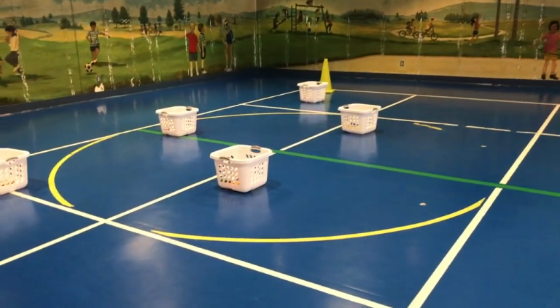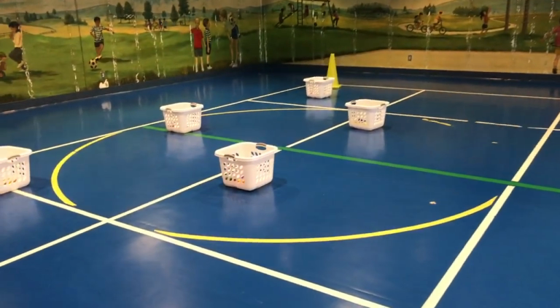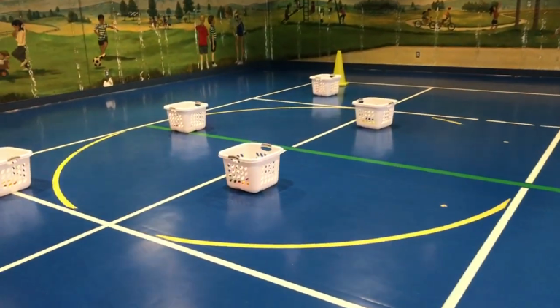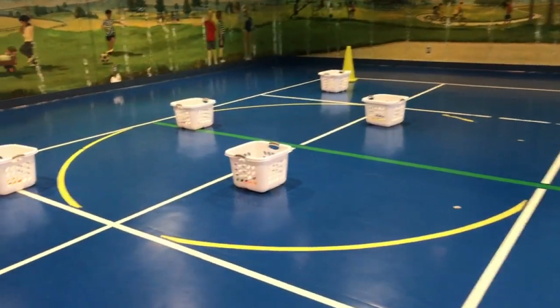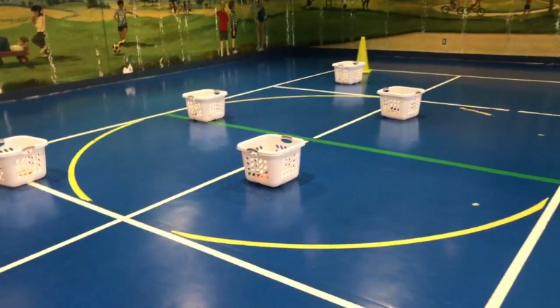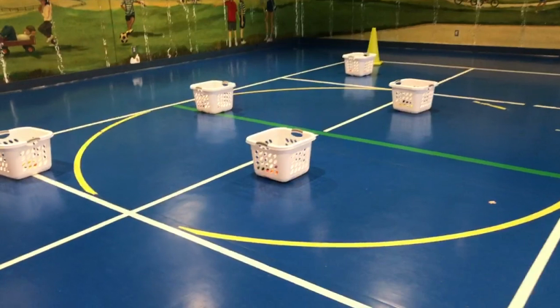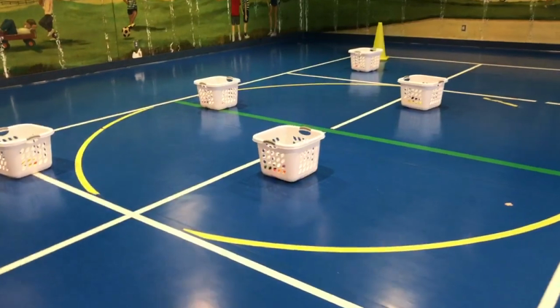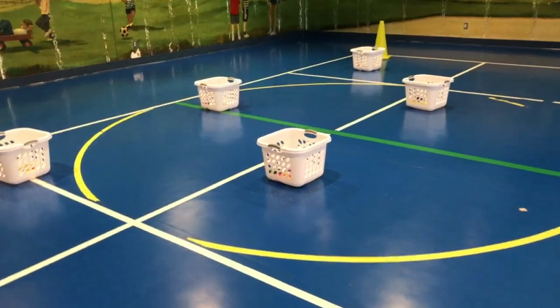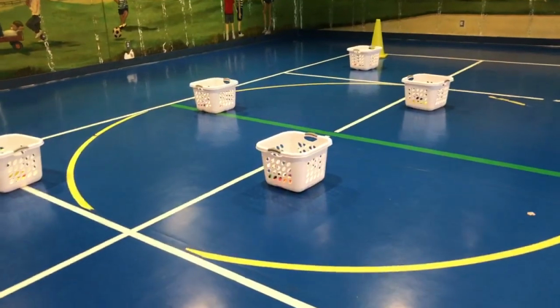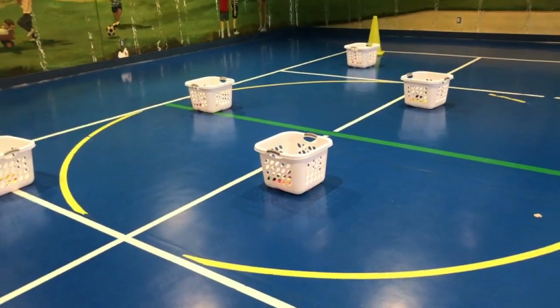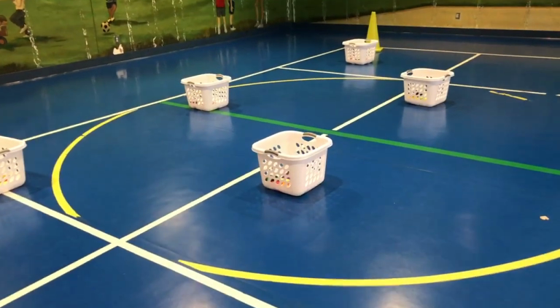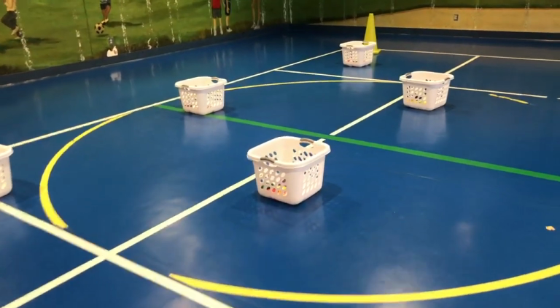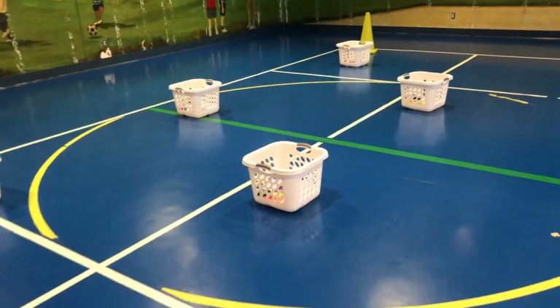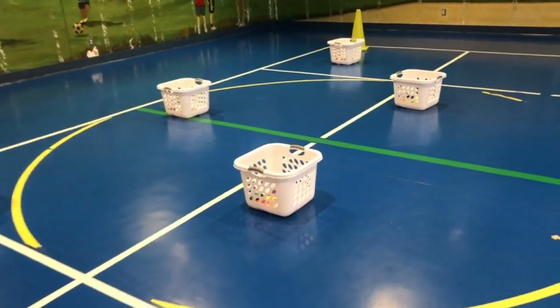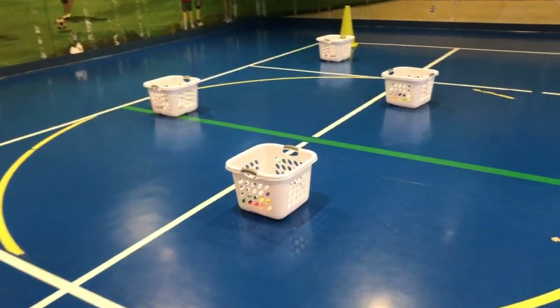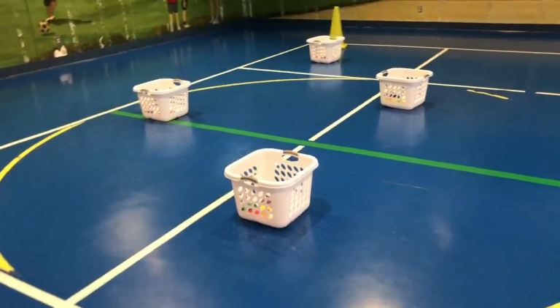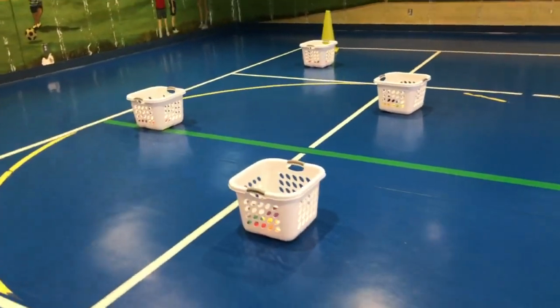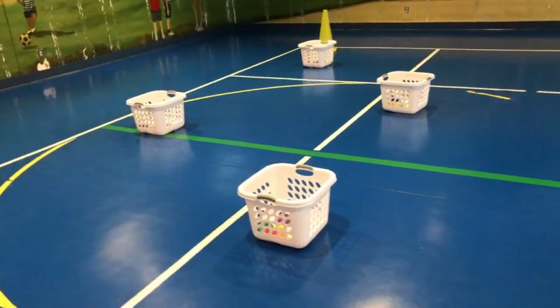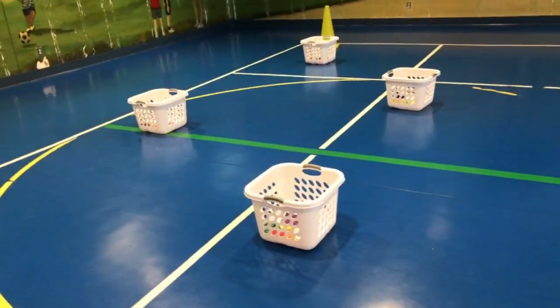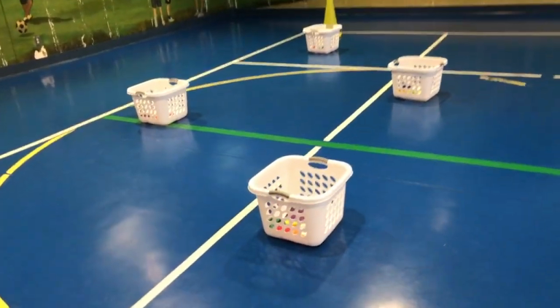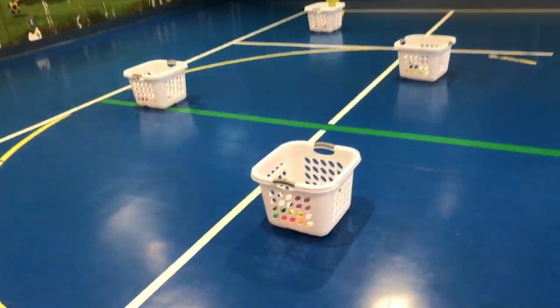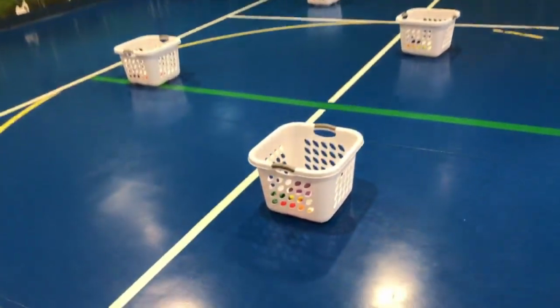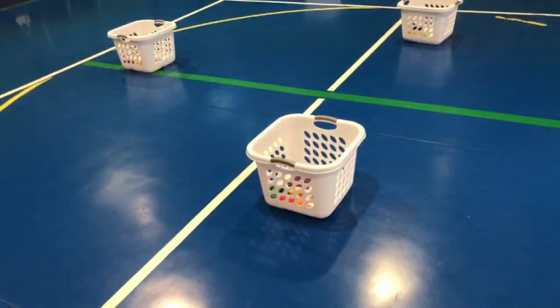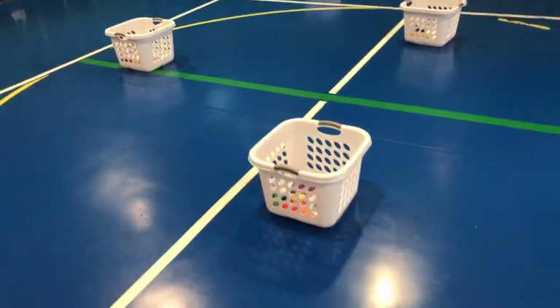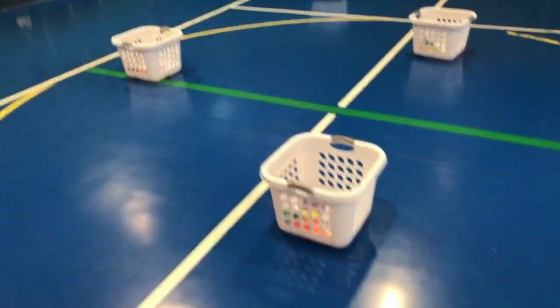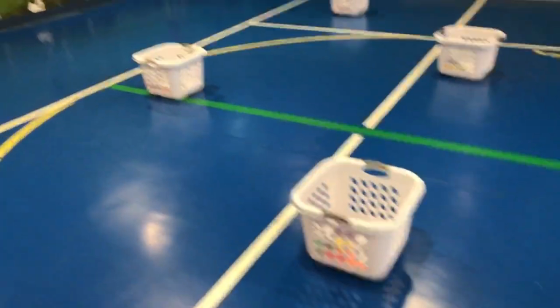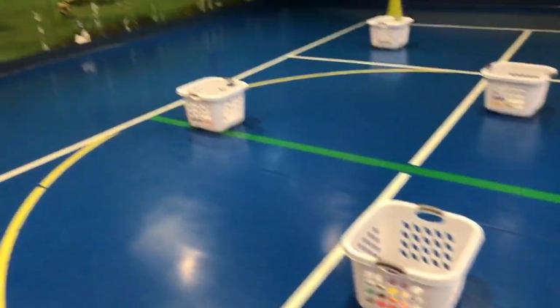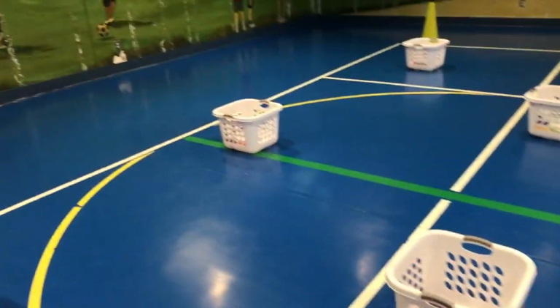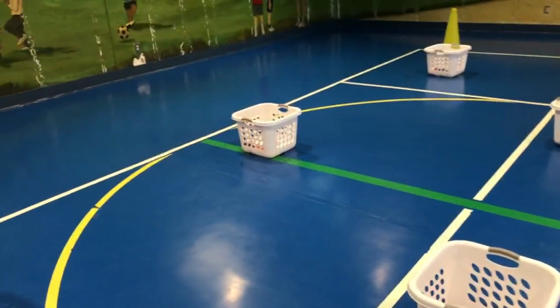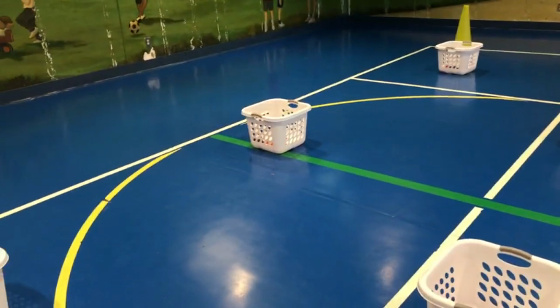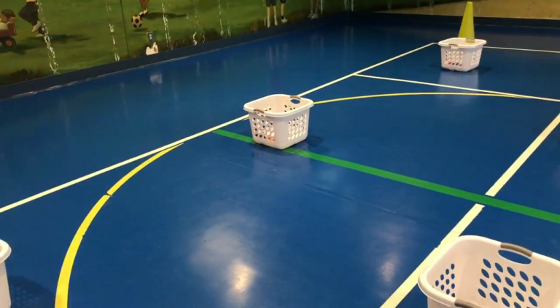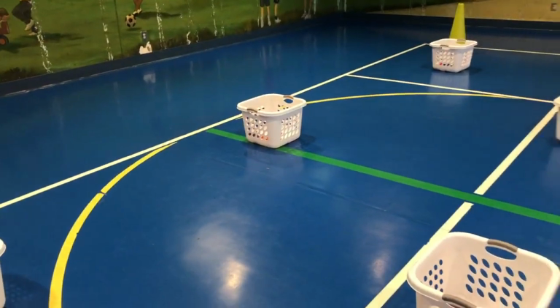If a bean bag goes into the basket it stays in the basket. One point for the front, two points in the back.